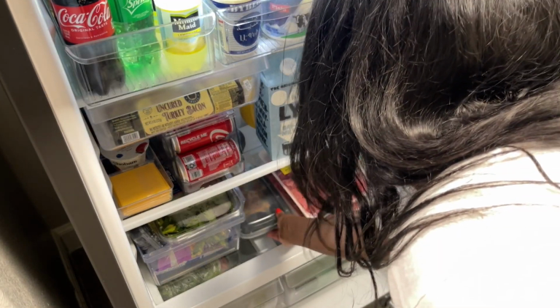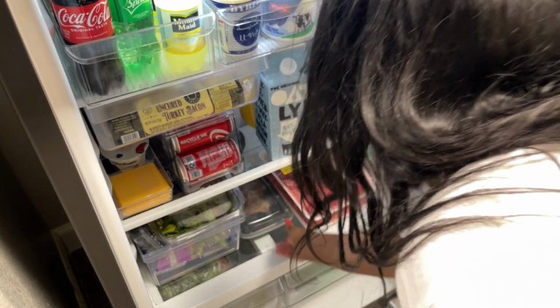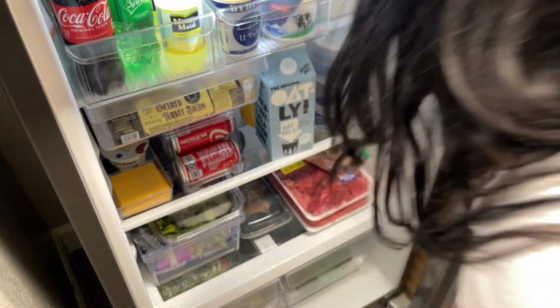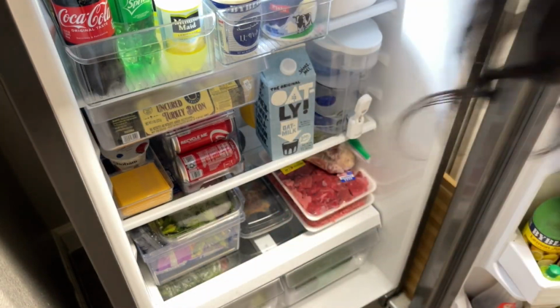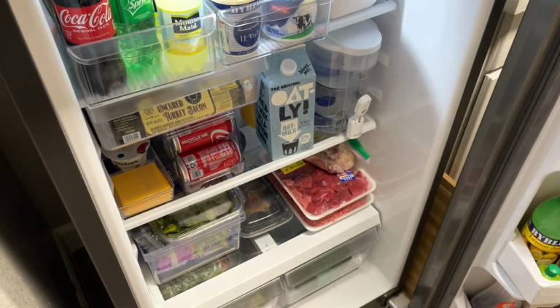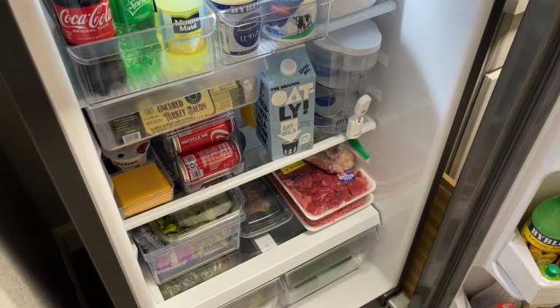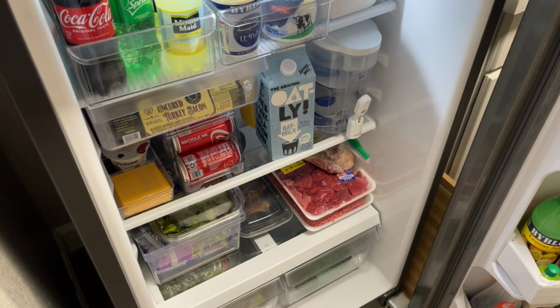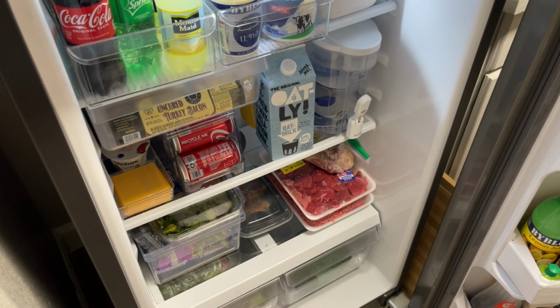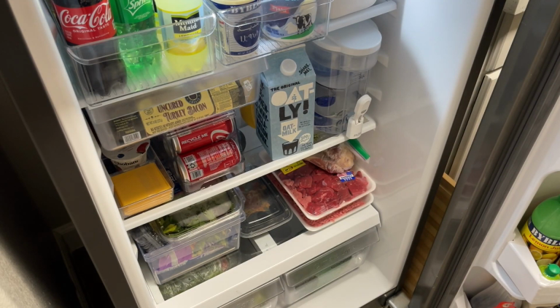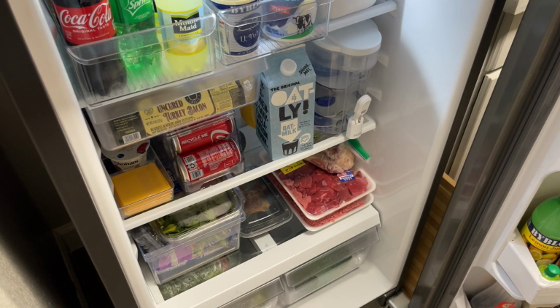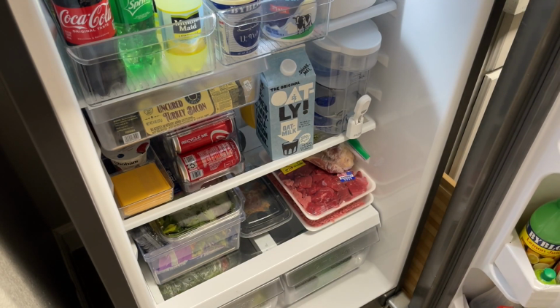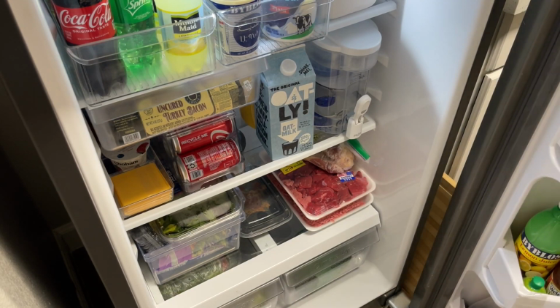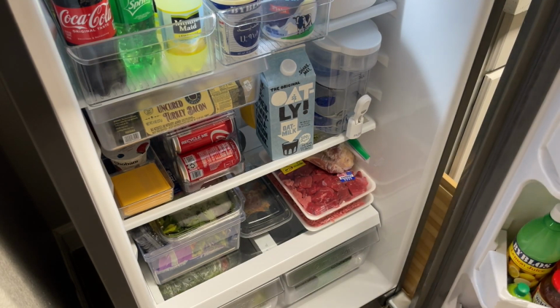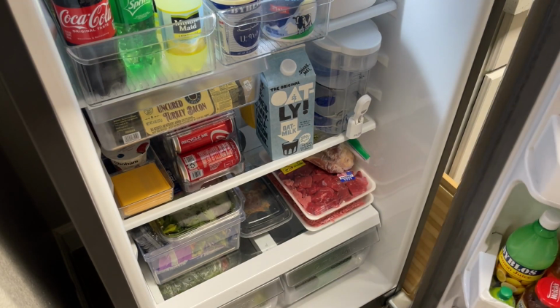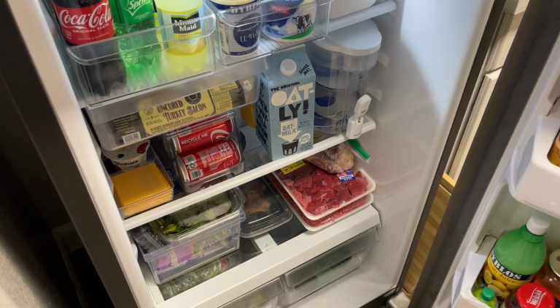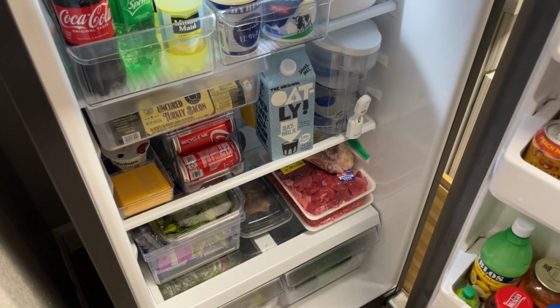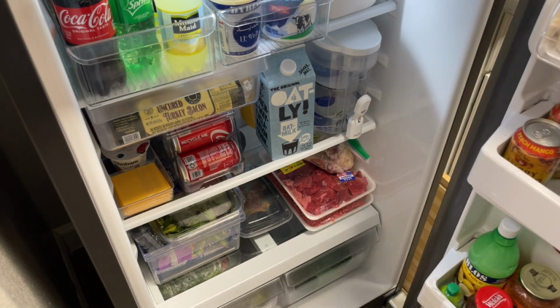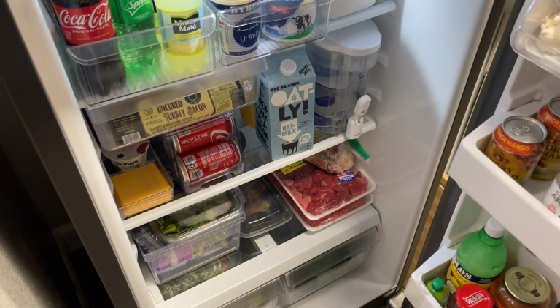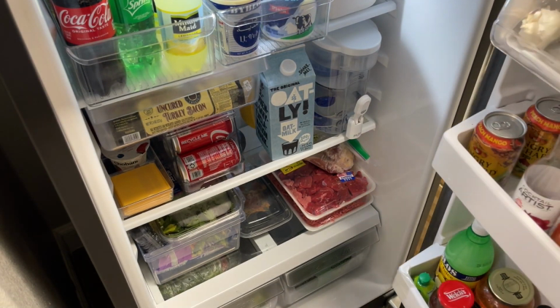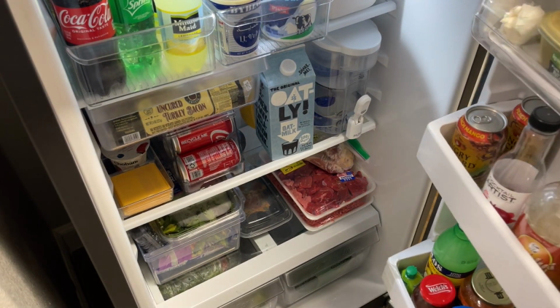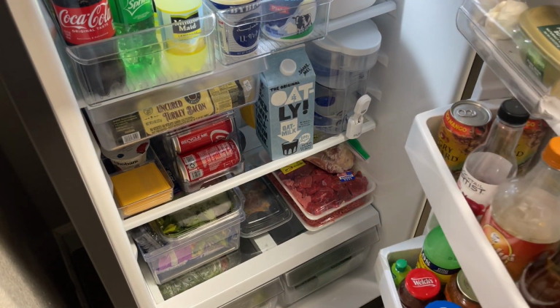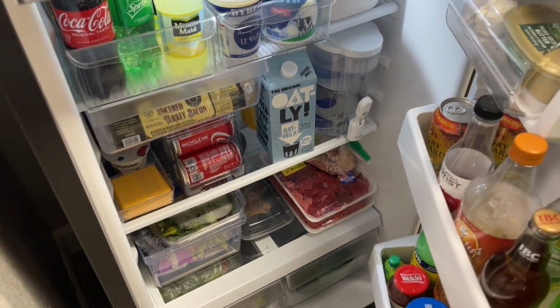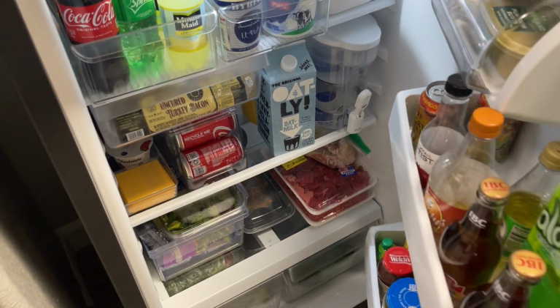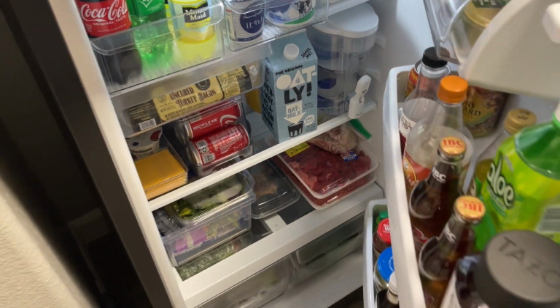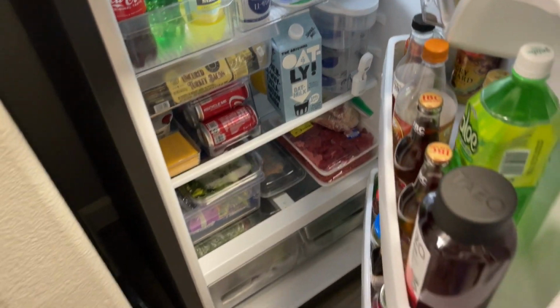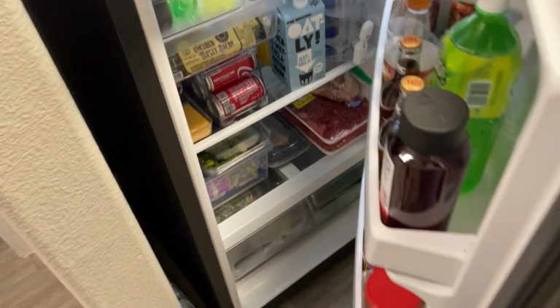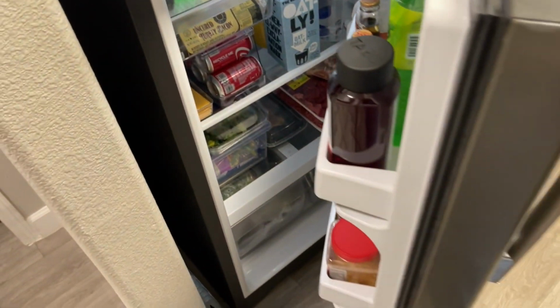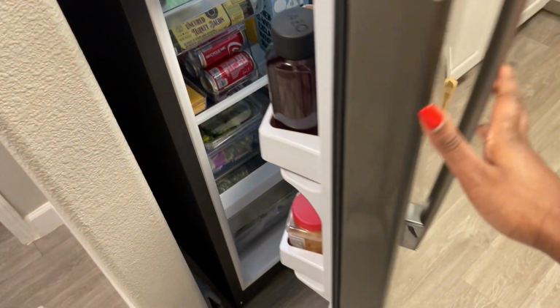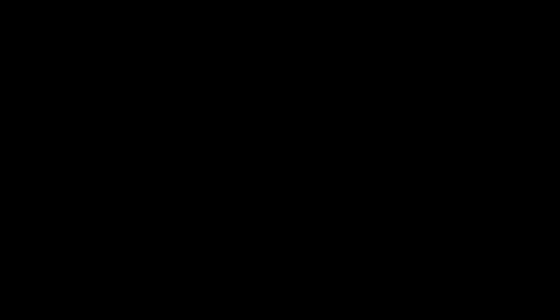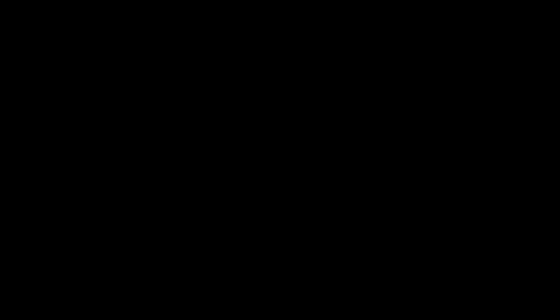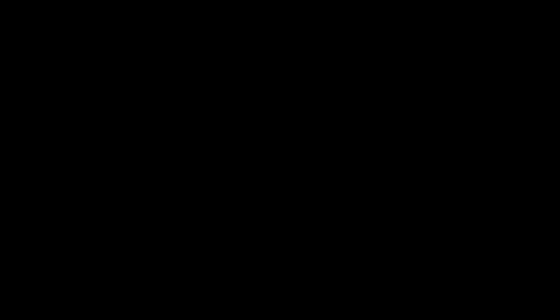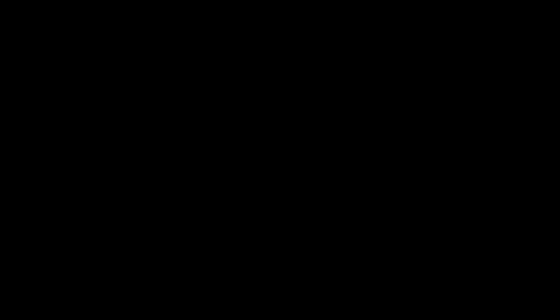I hope you enjoyed this video. Let me know what other keto recipes you want to see, leave a like, and I'll see you in the next one. Bye.